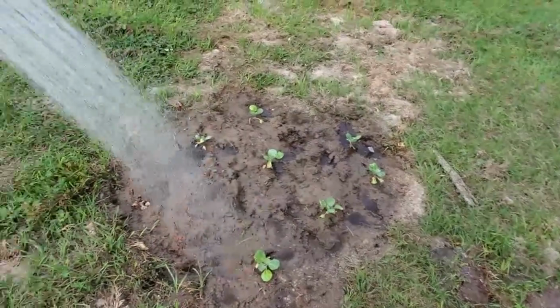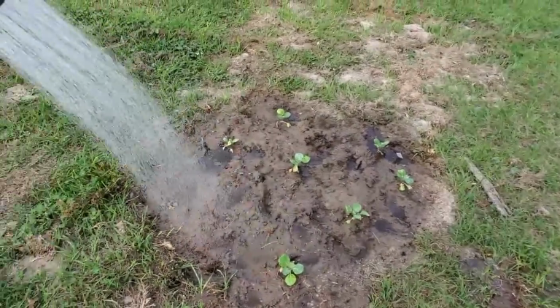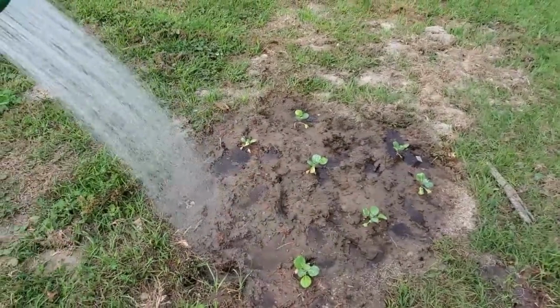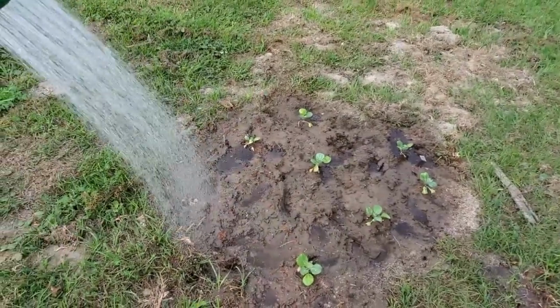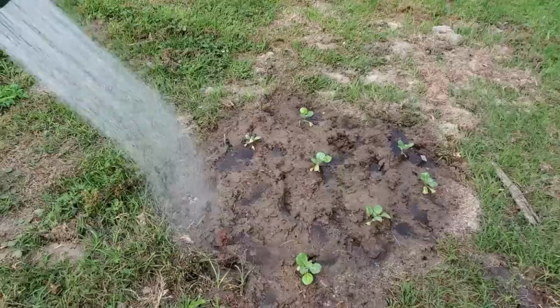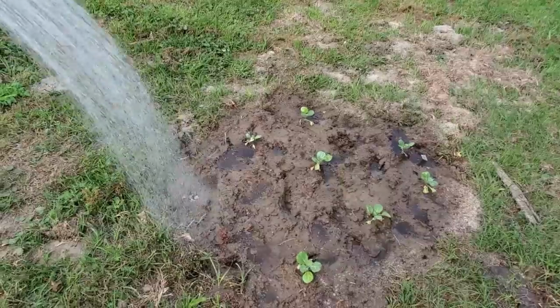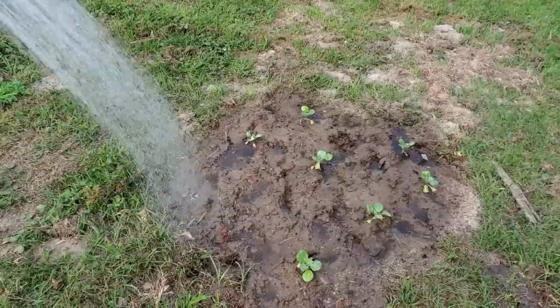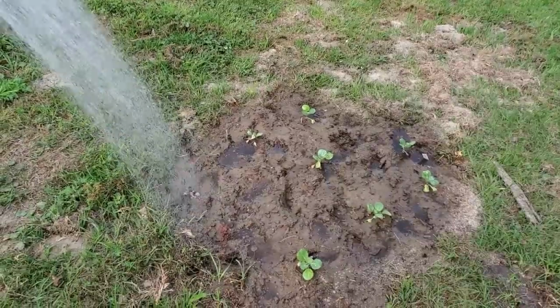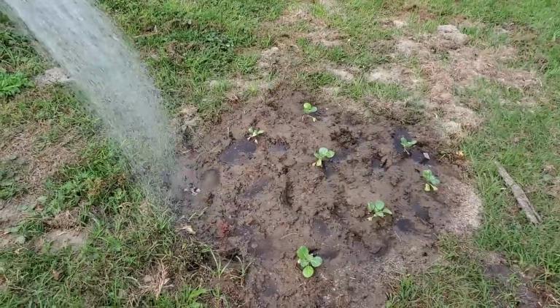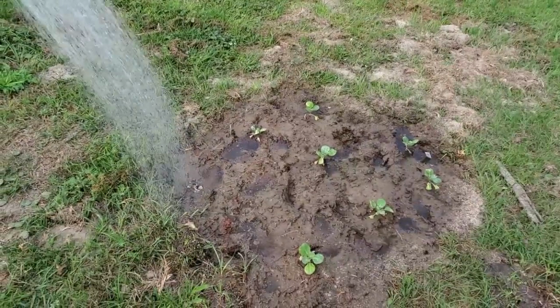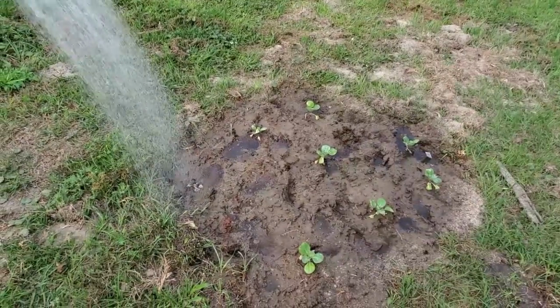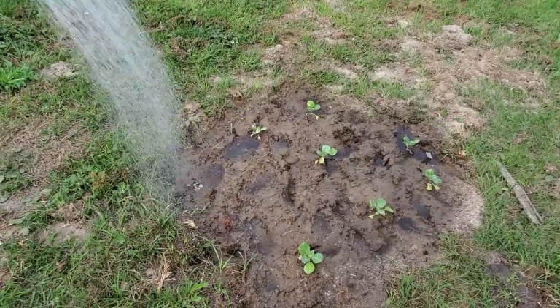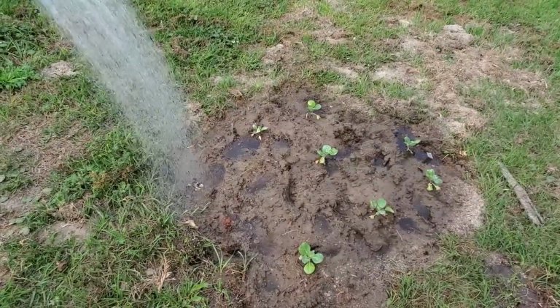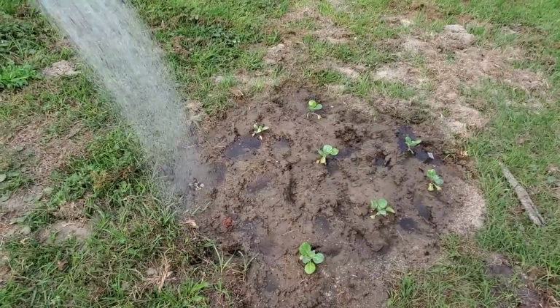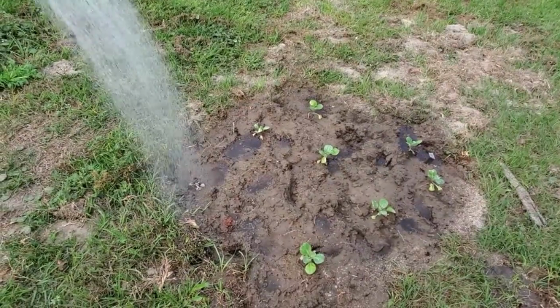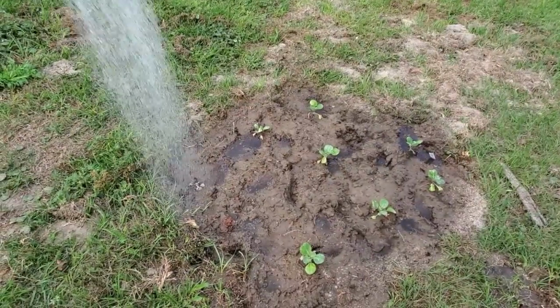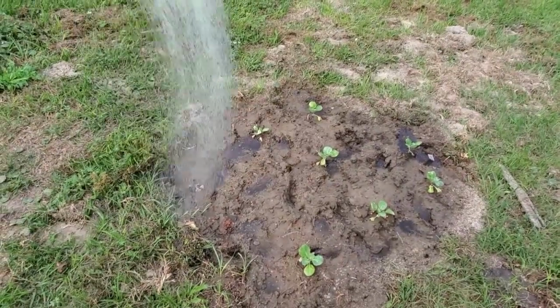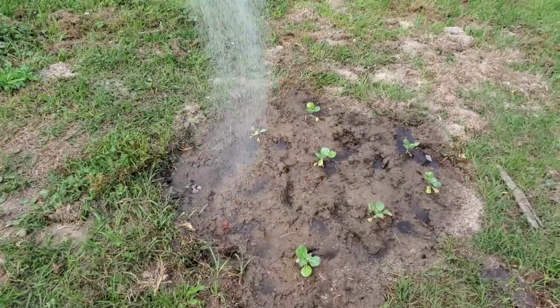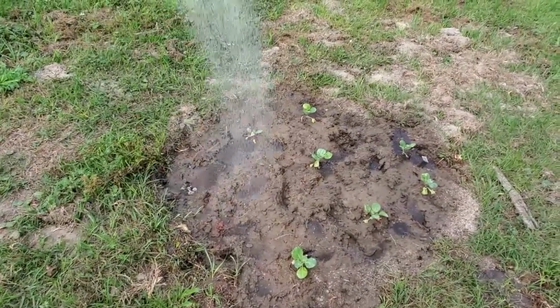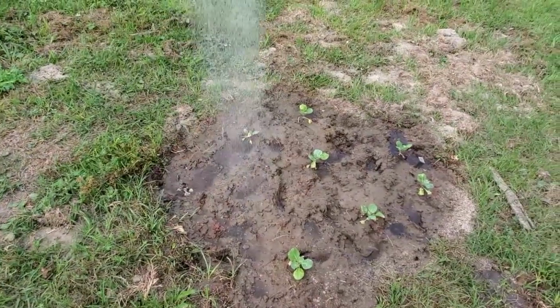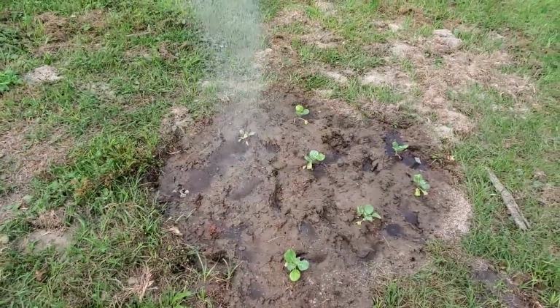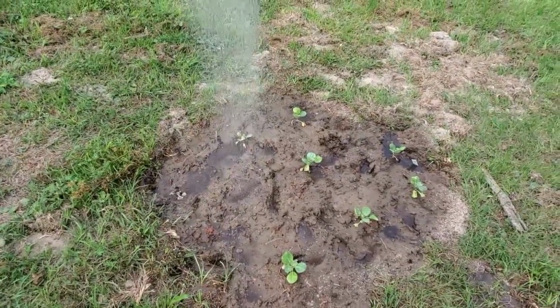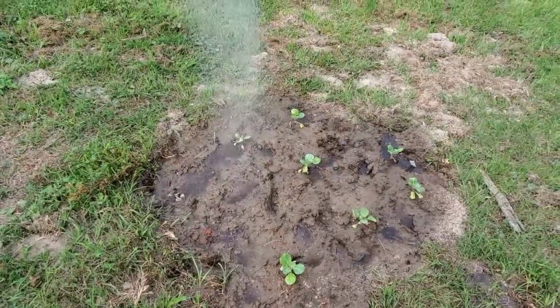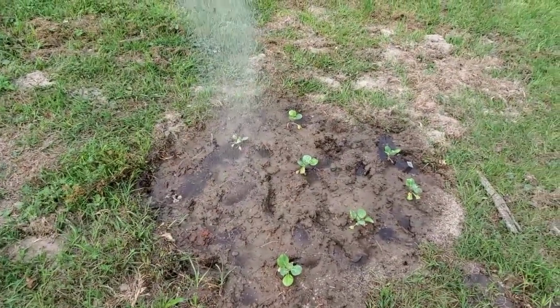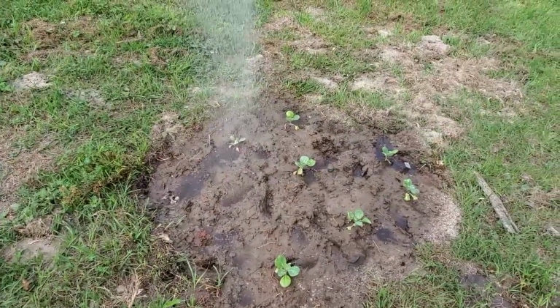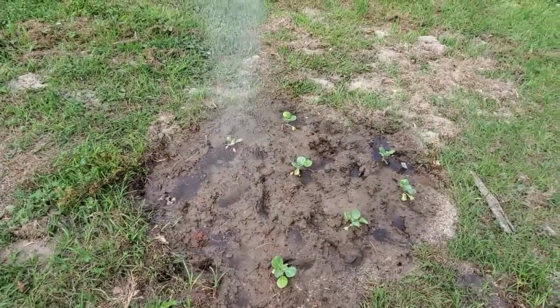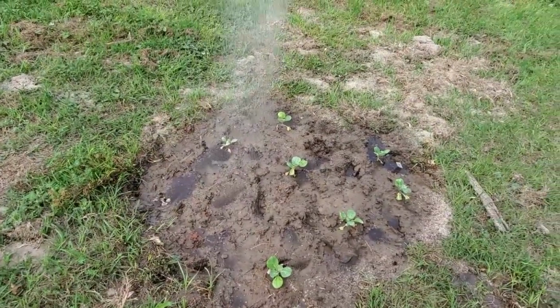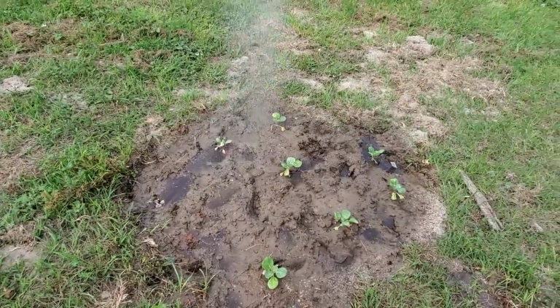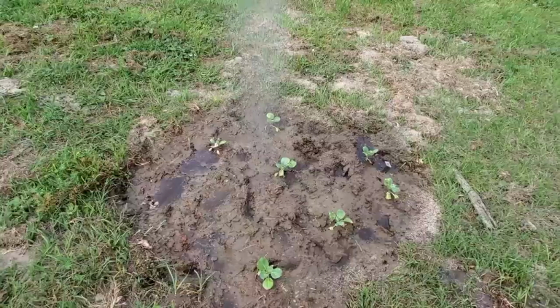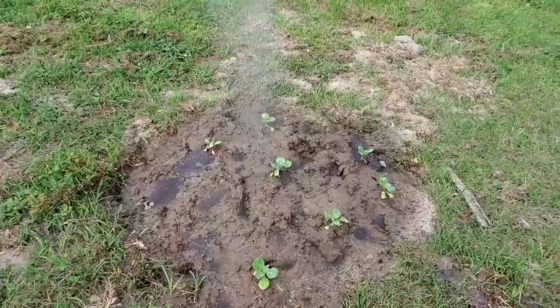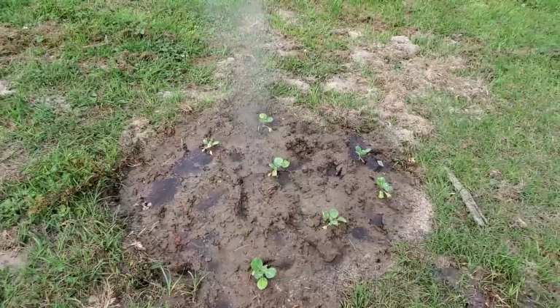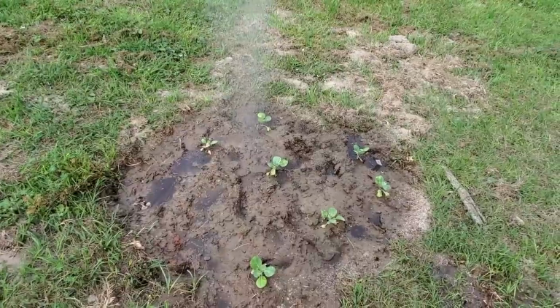There were eight but that right there where the water is, that little guy died when I transplanted it — it completely fell apart.